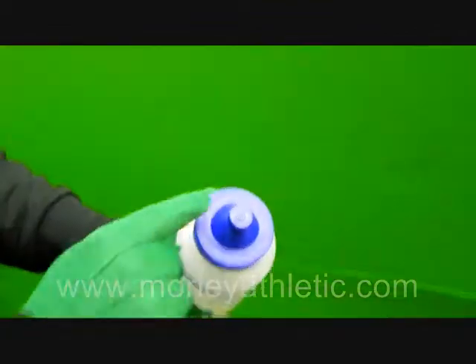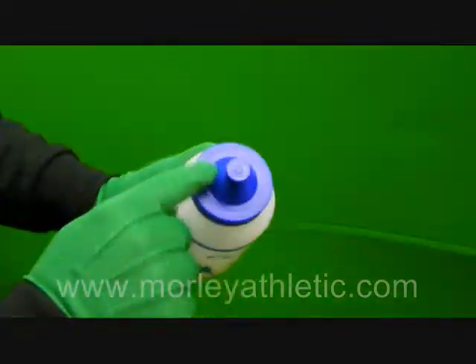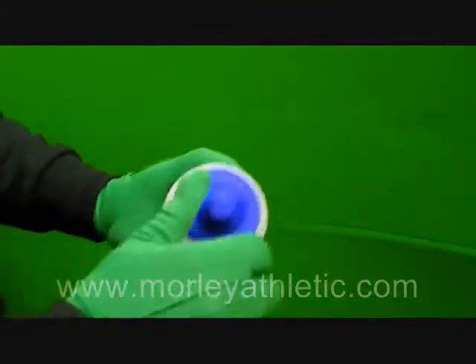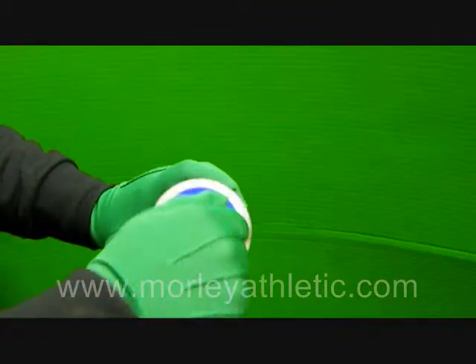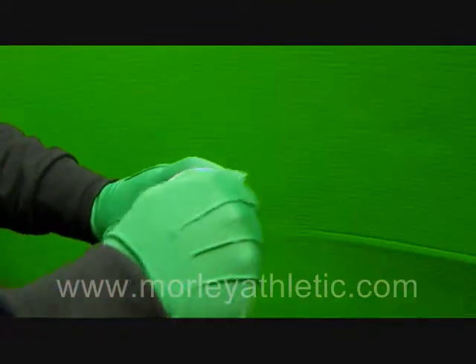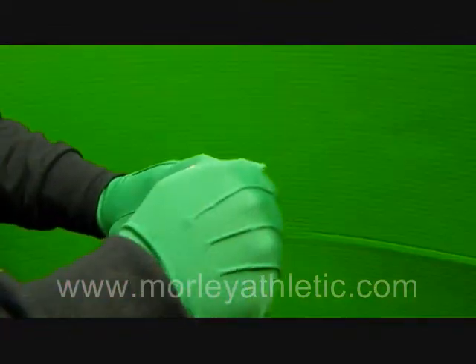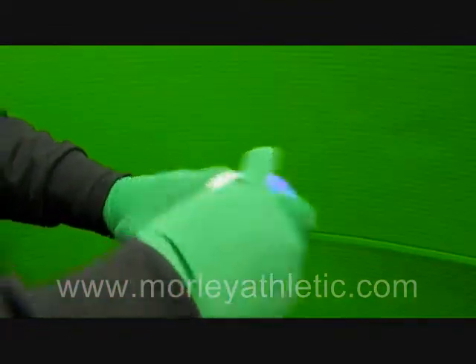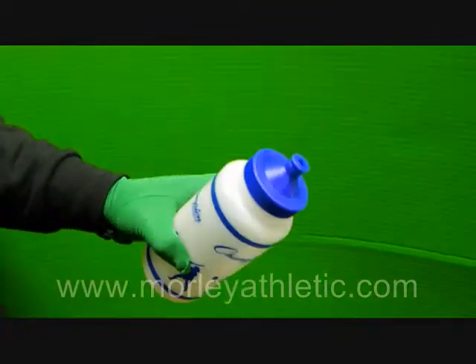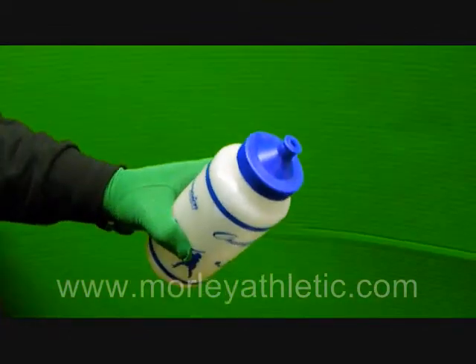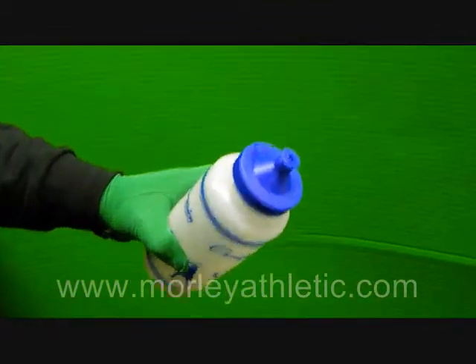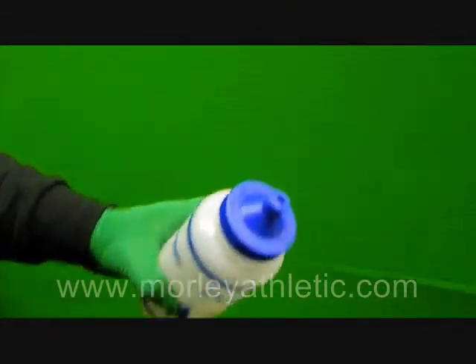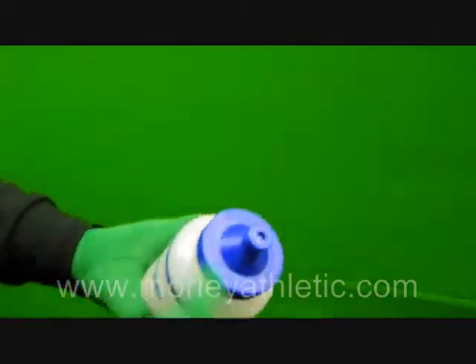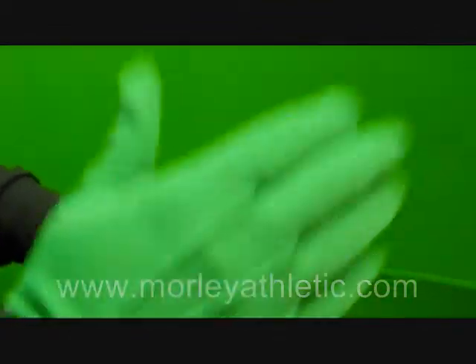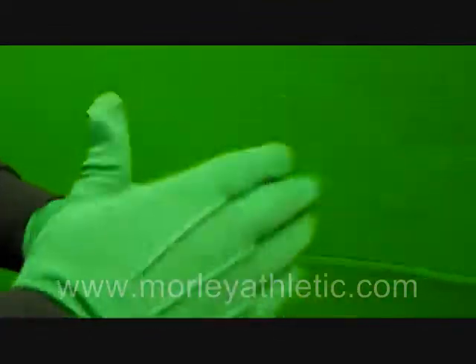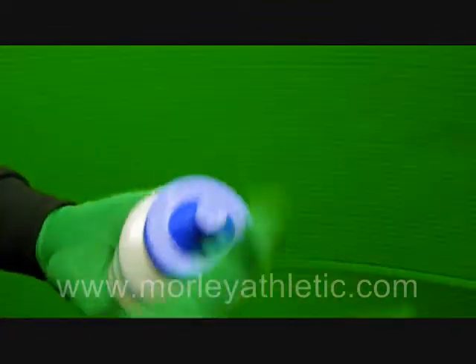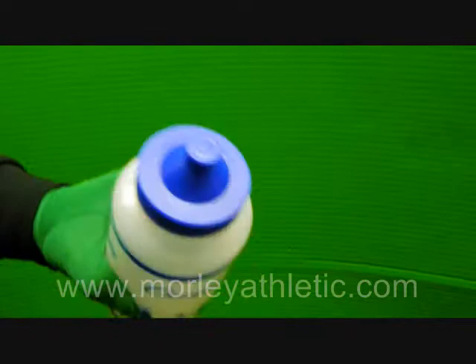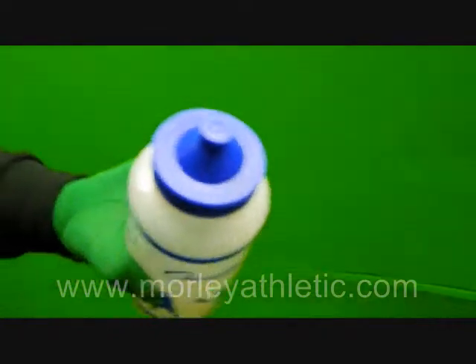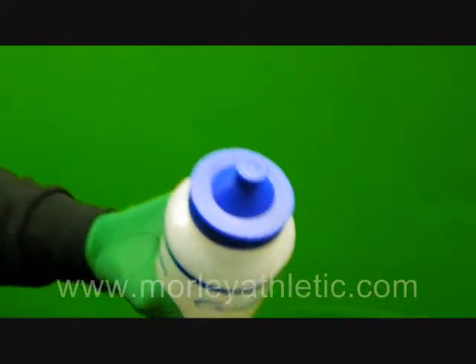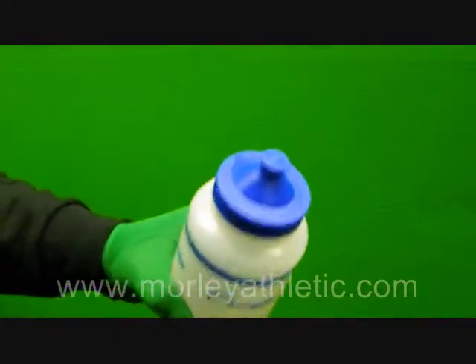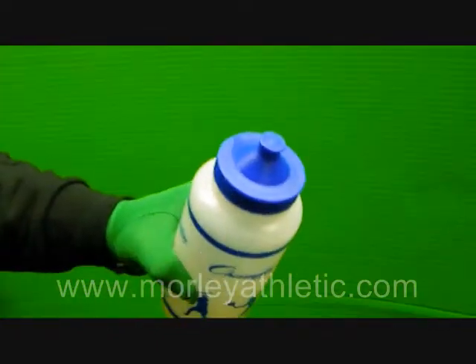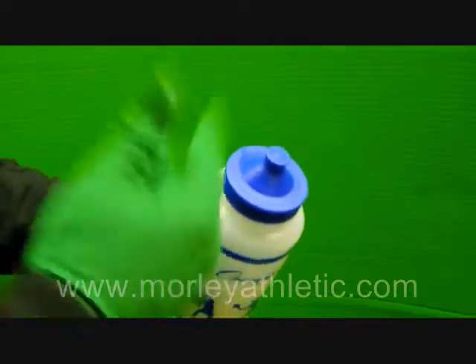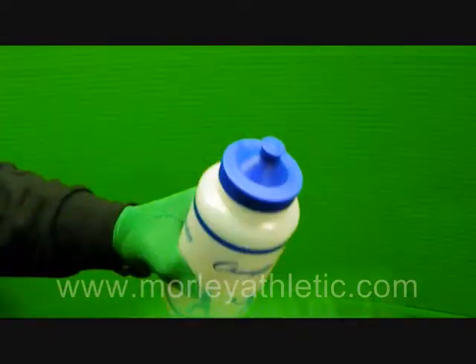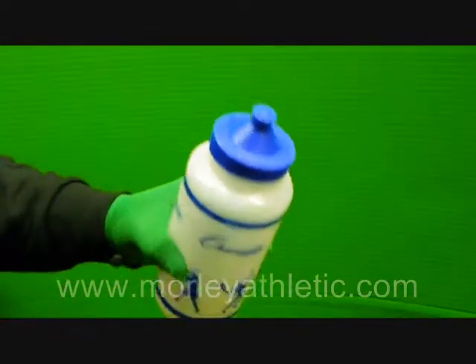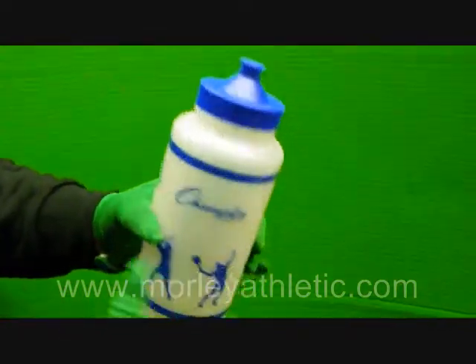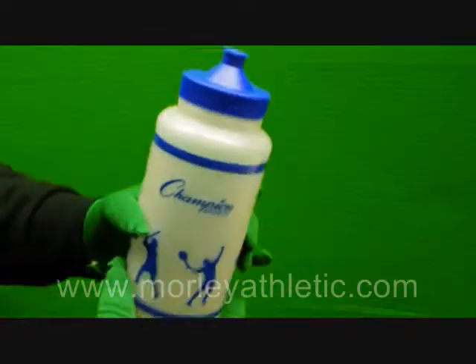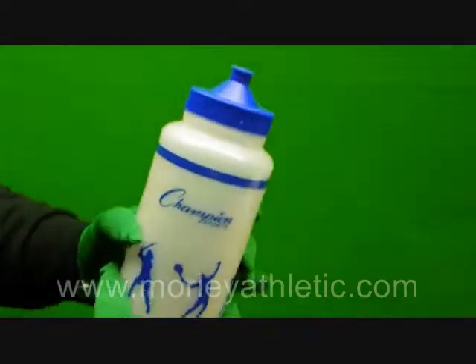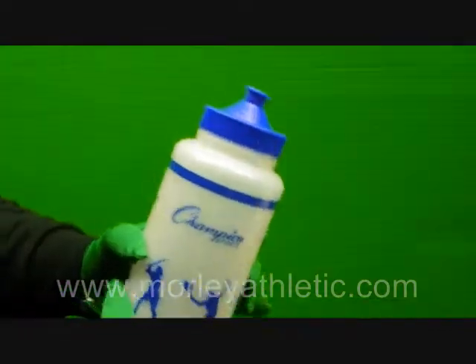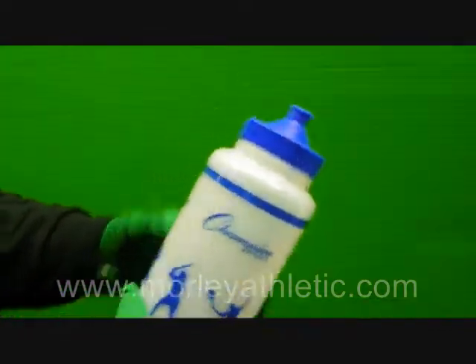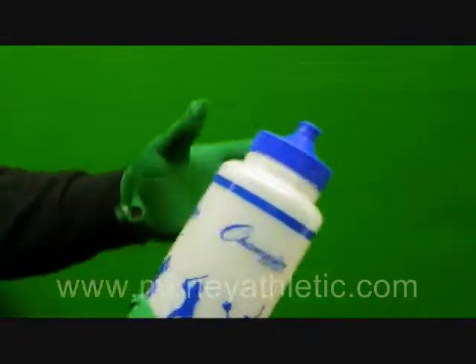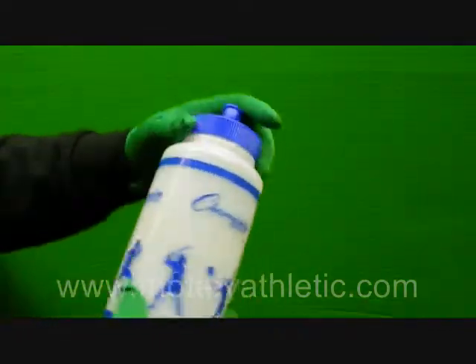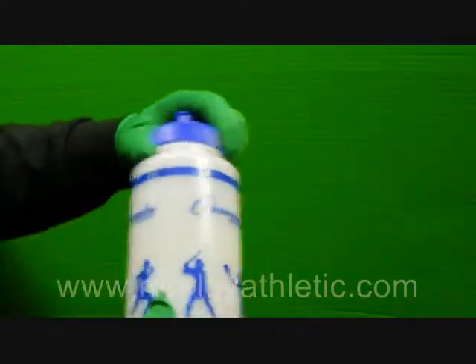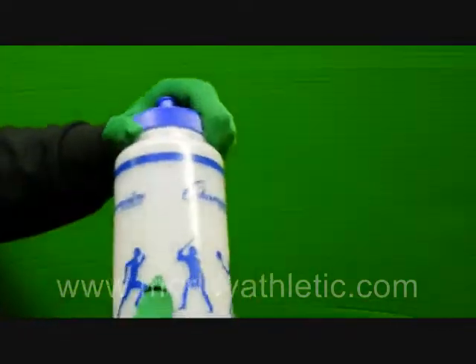It's a push-pull lid, so there's no straw for sanitary reasons — nothing to lose there.